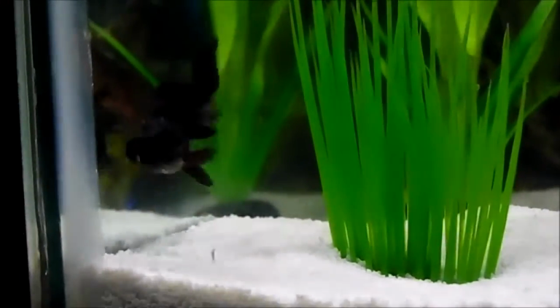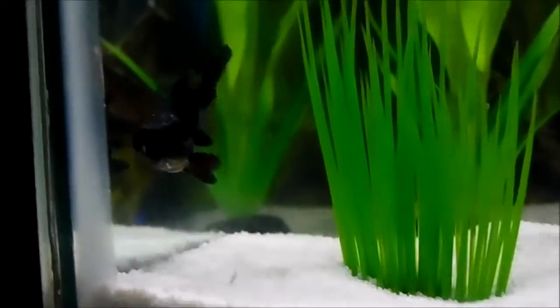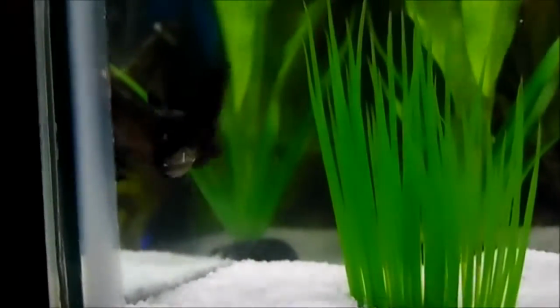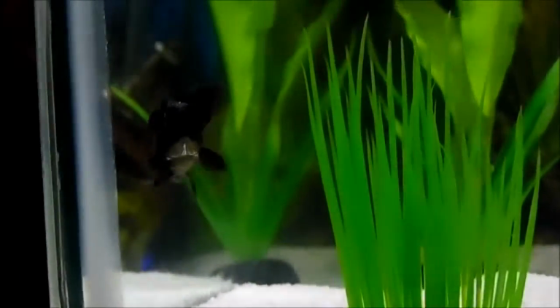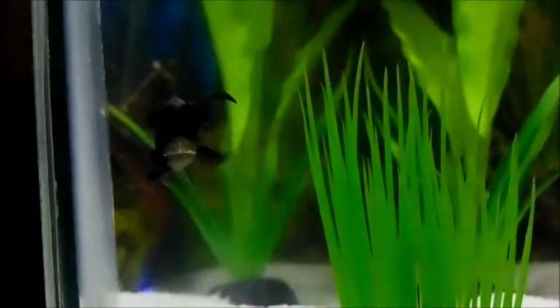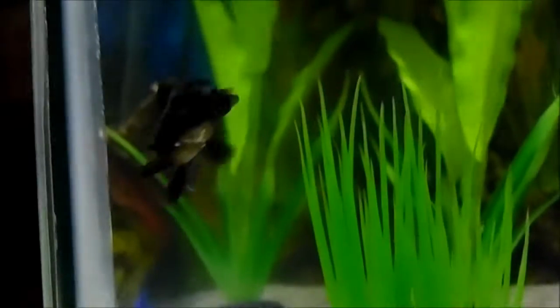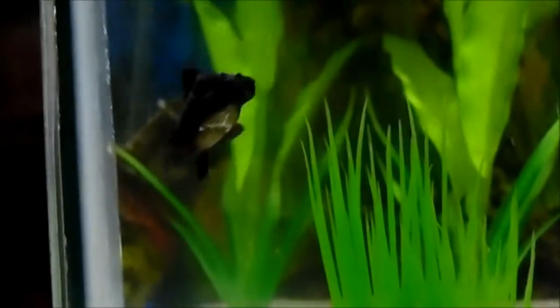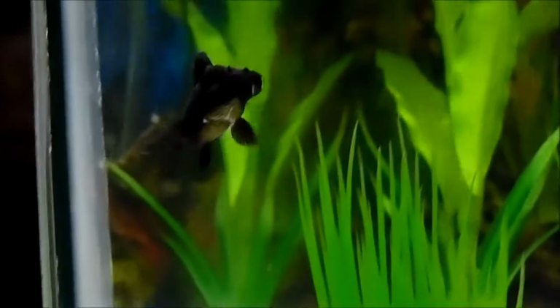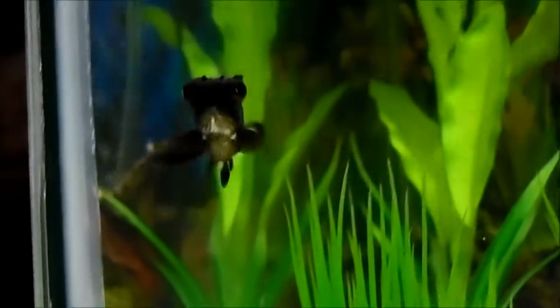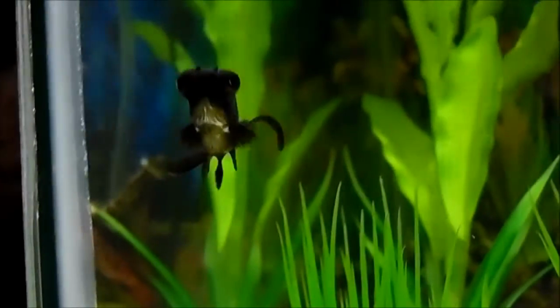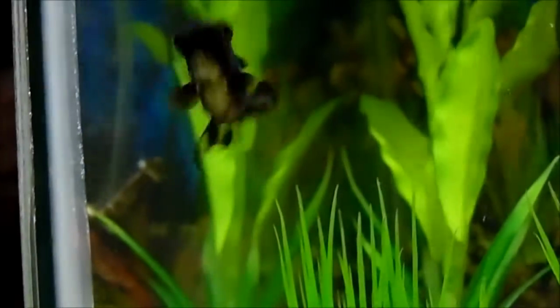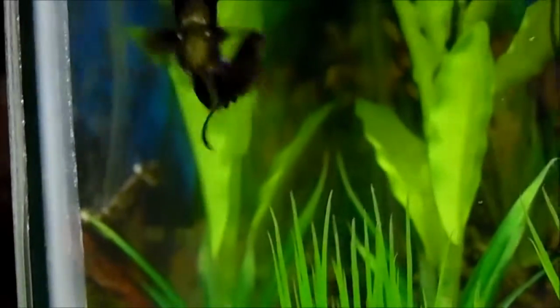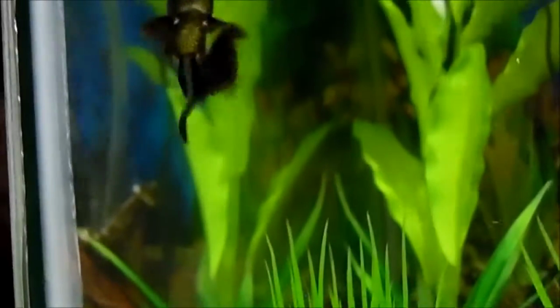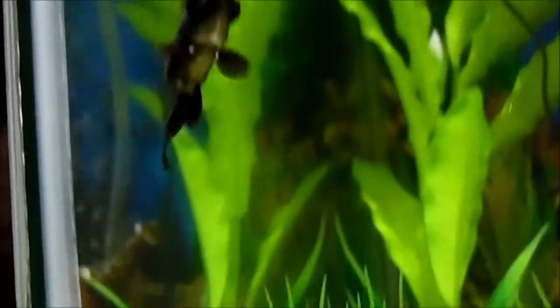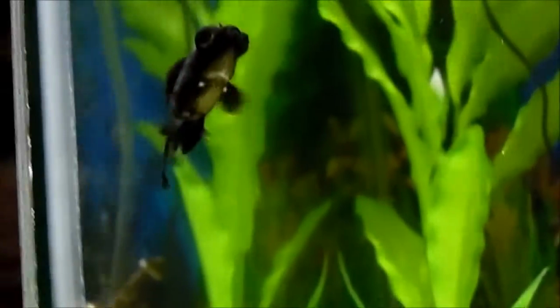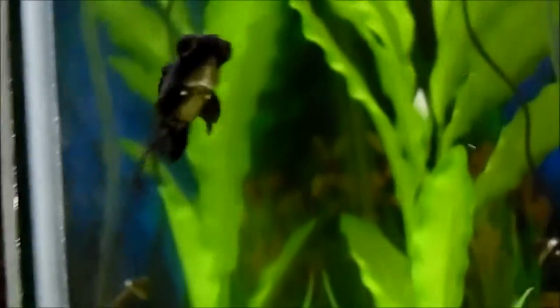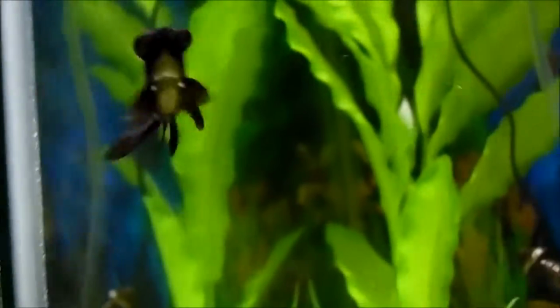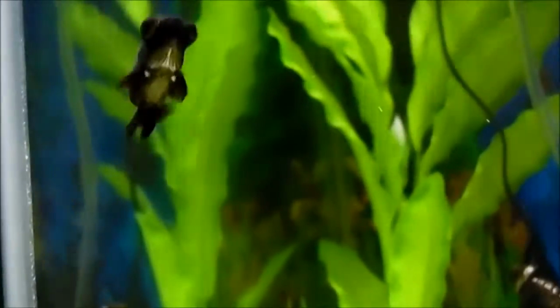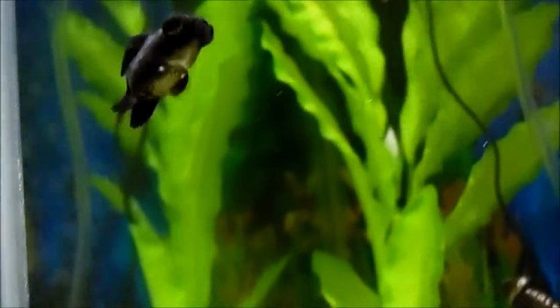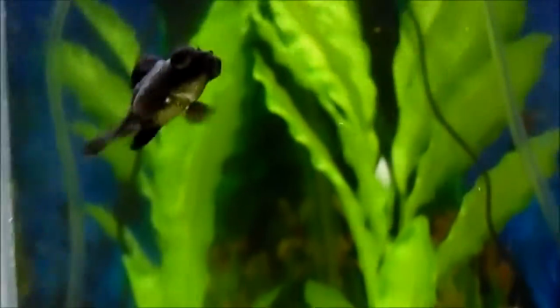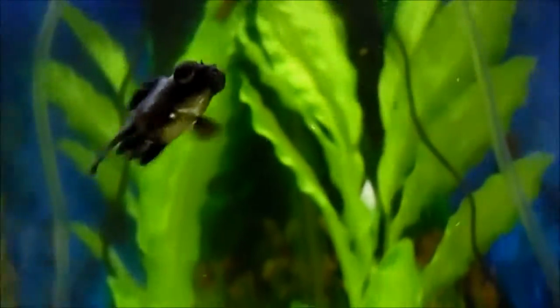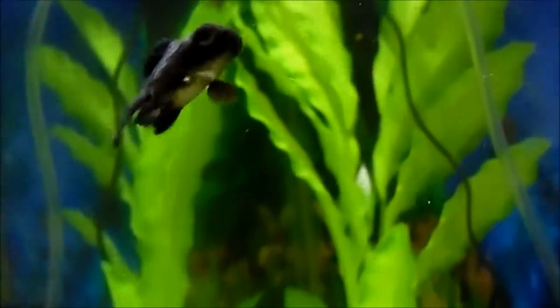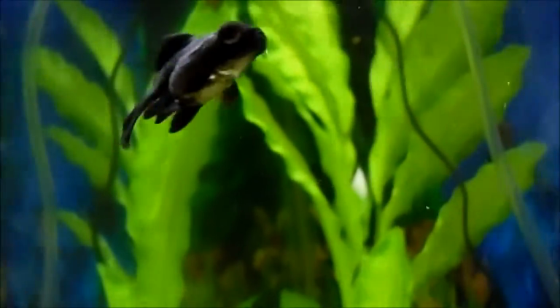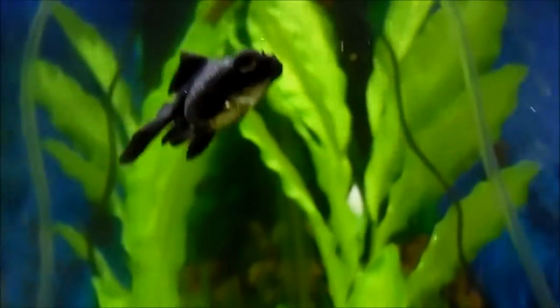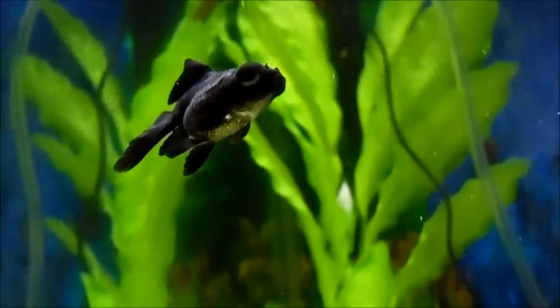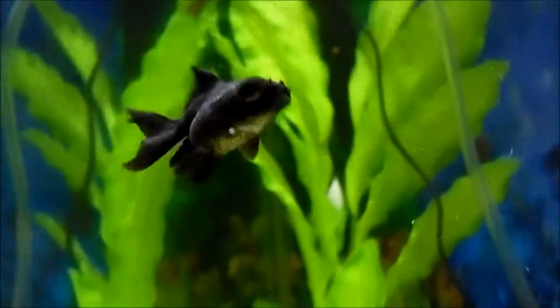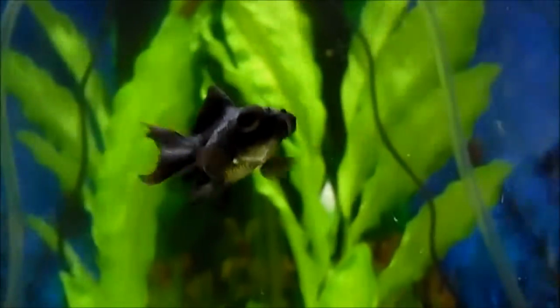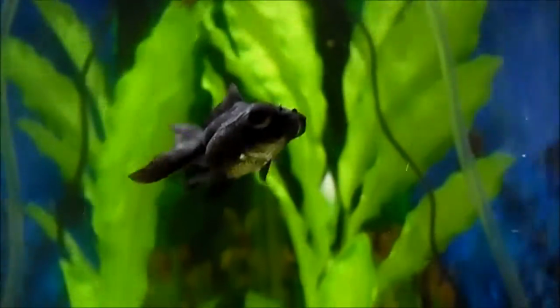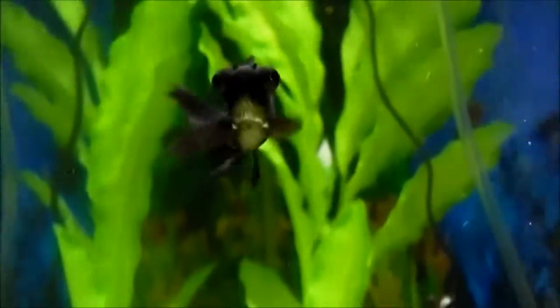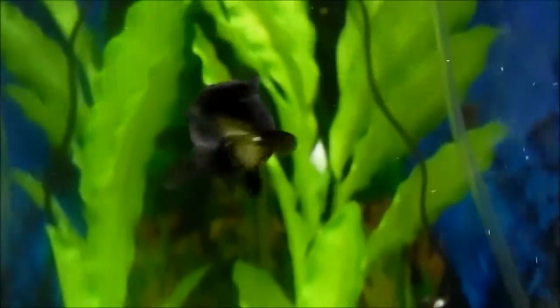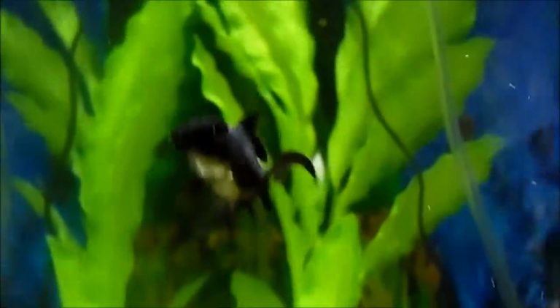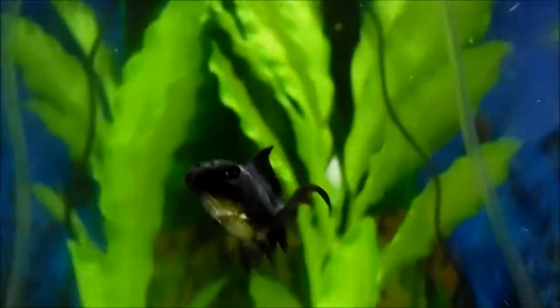She is really cute and my mom actually named her Seaweed because I couldn't come up with a name, so there you go. Thanks, mom.